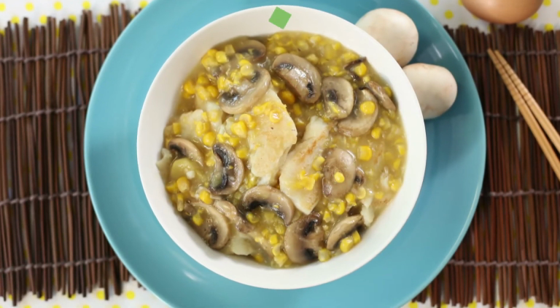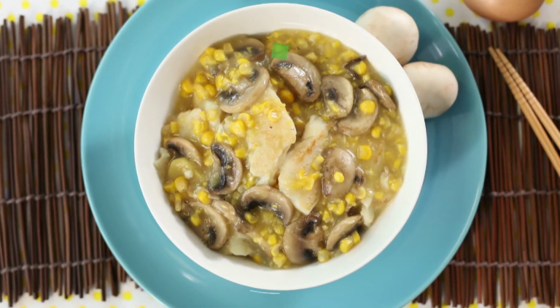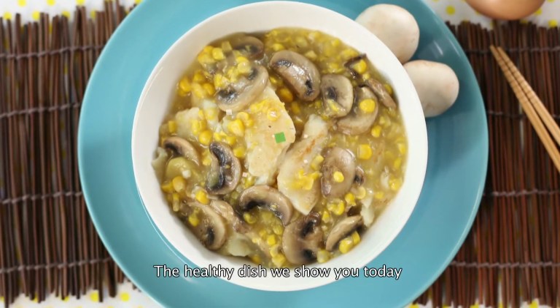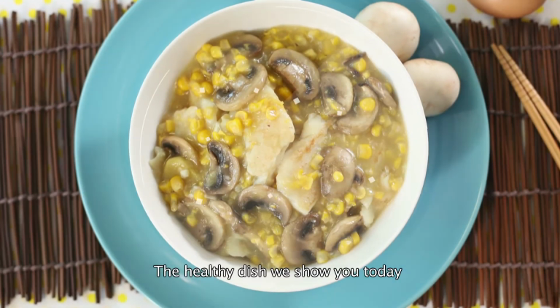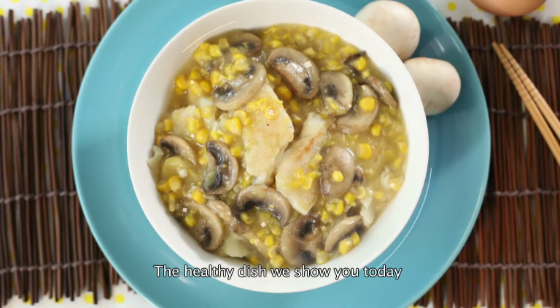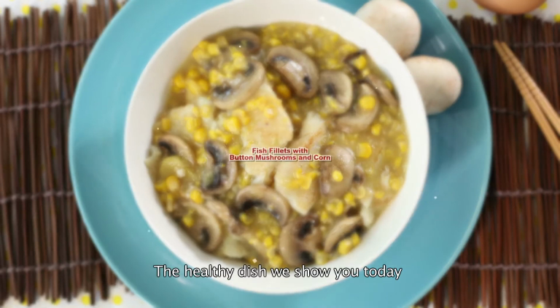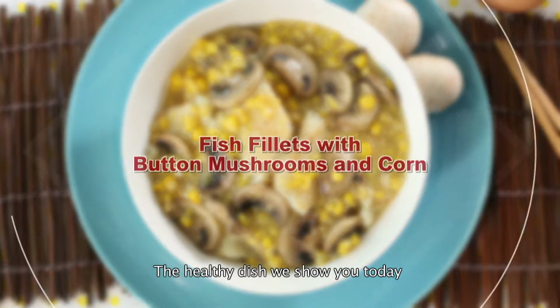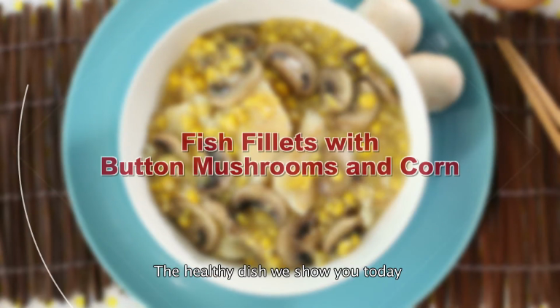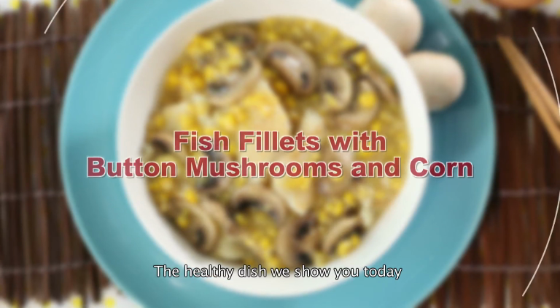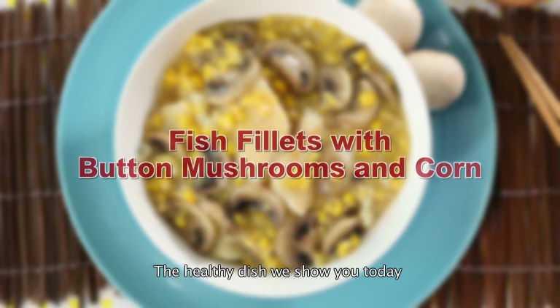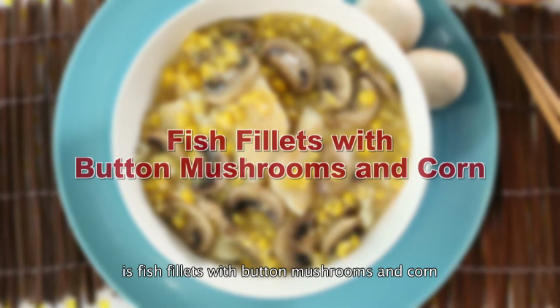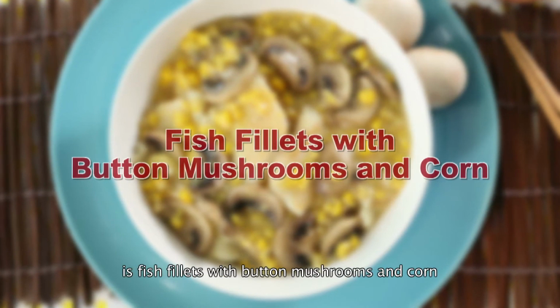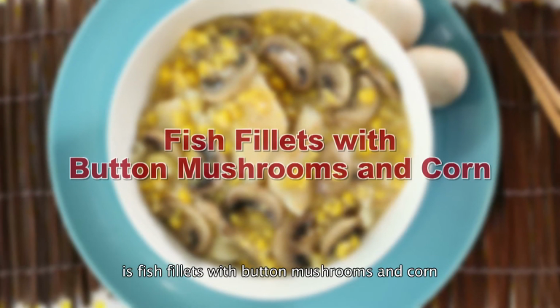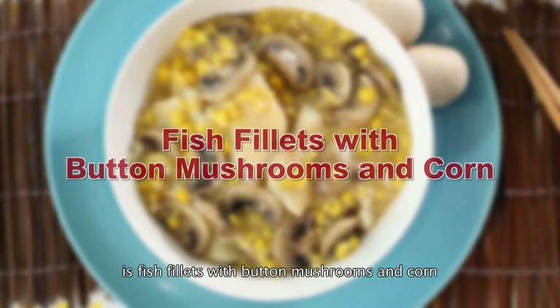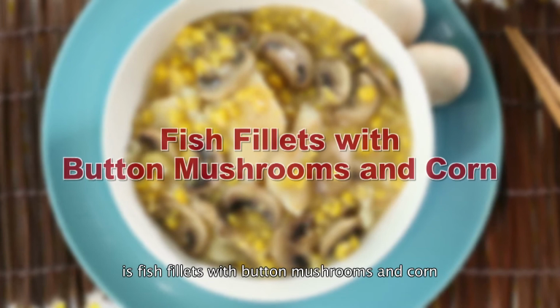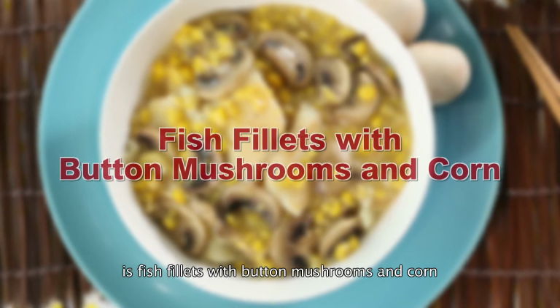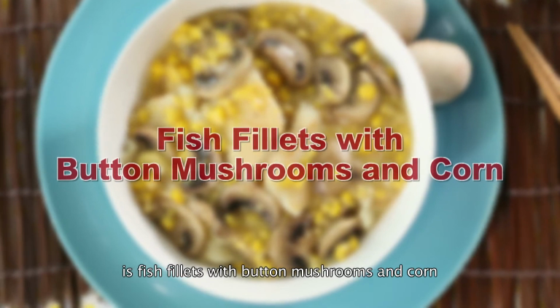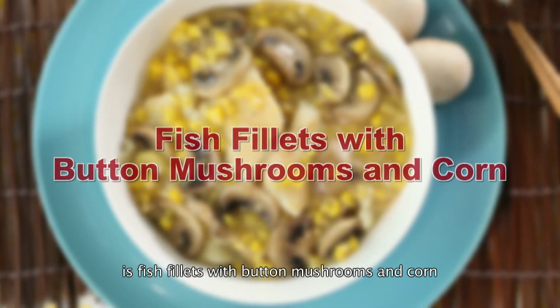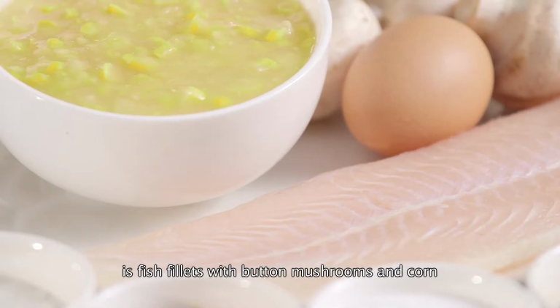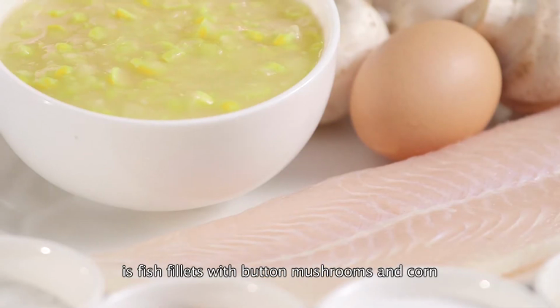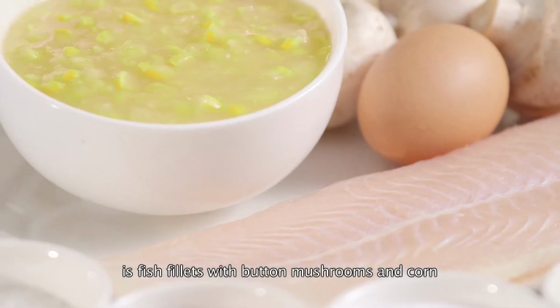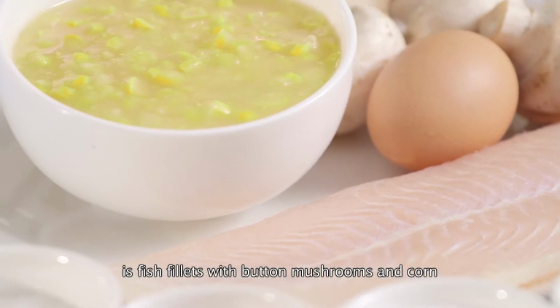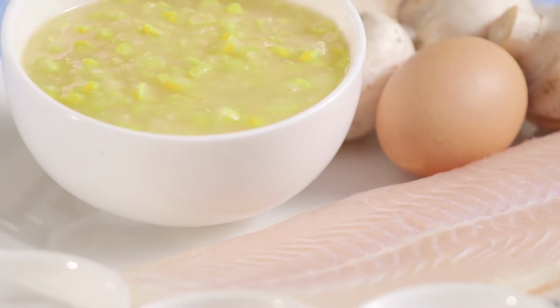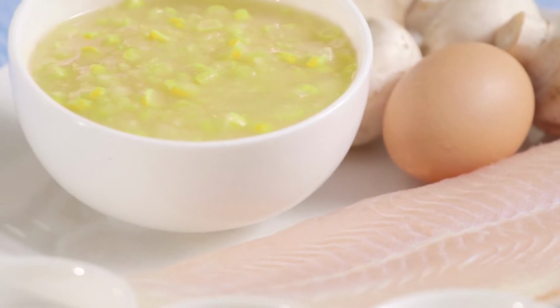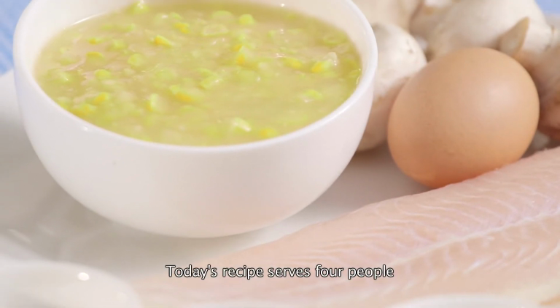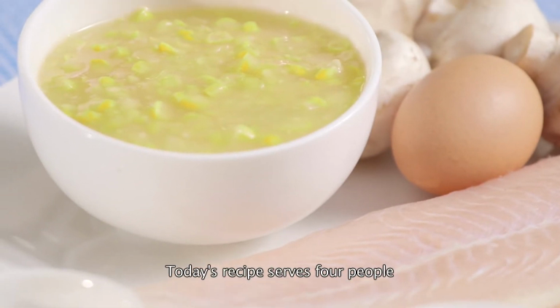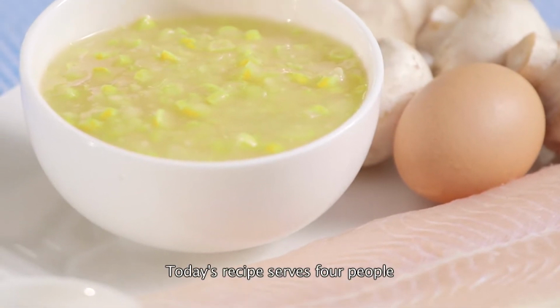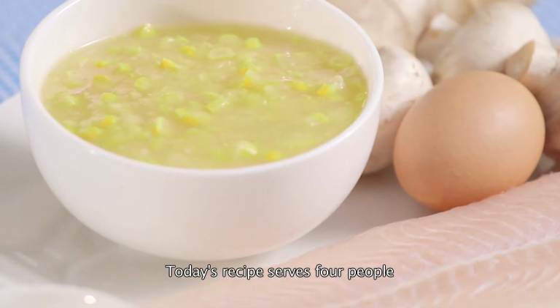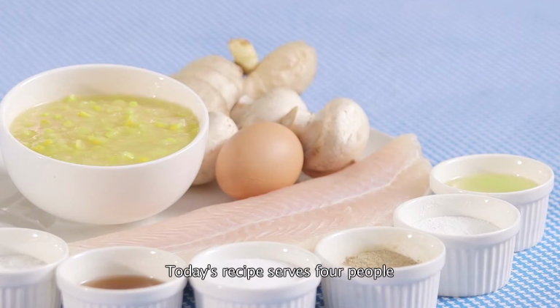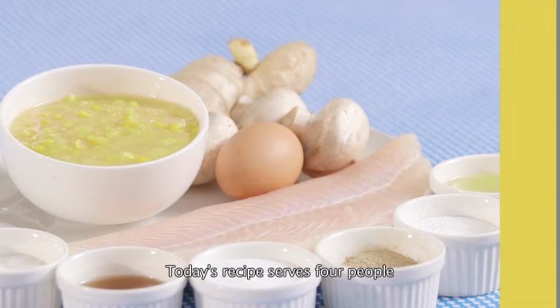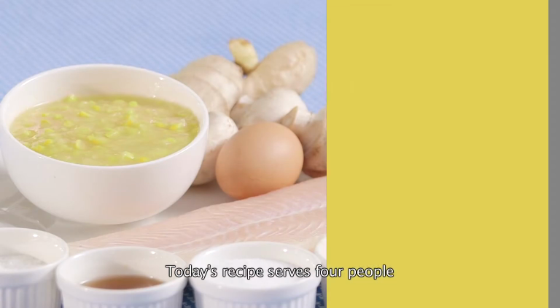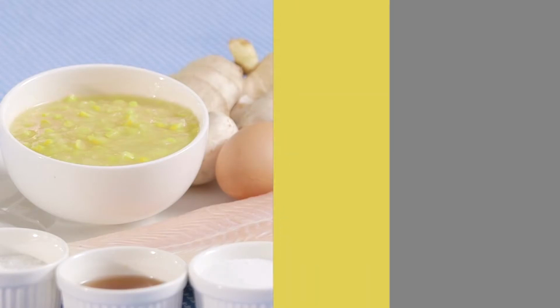The healthy dish we show you today is fish fillets with button mushrooms and corn. Today's recipe serves 4 people.